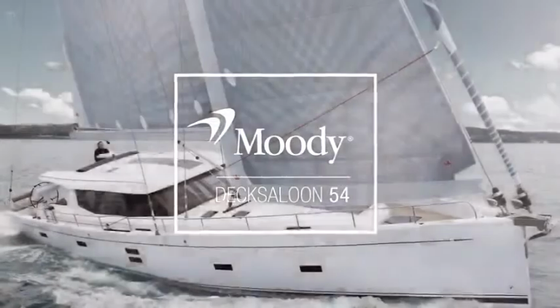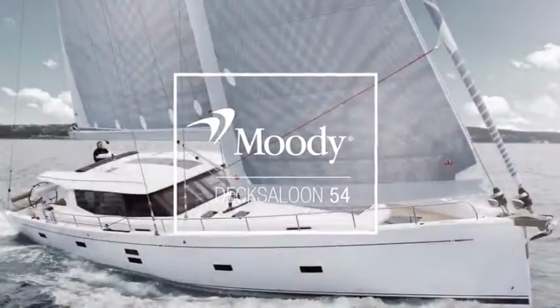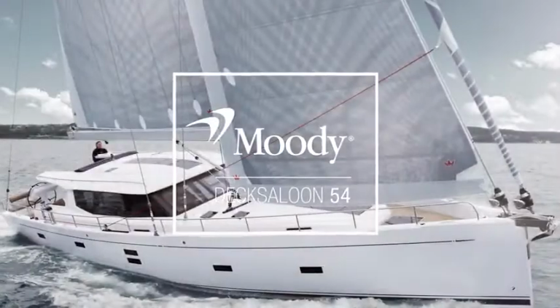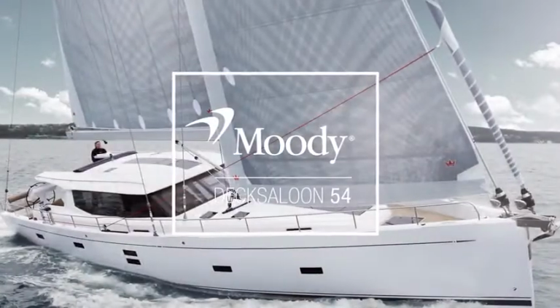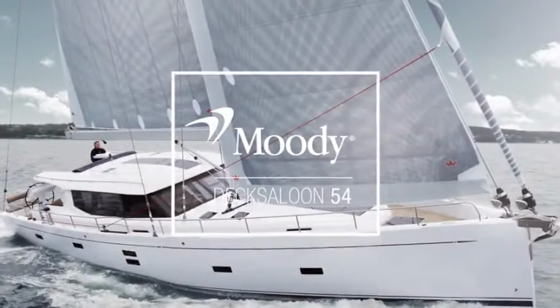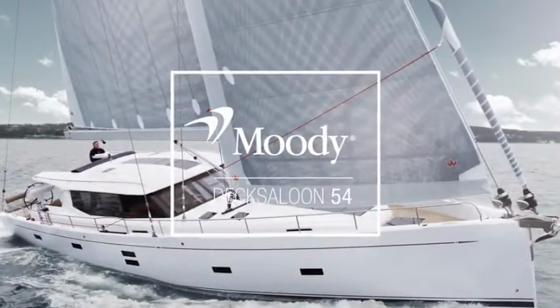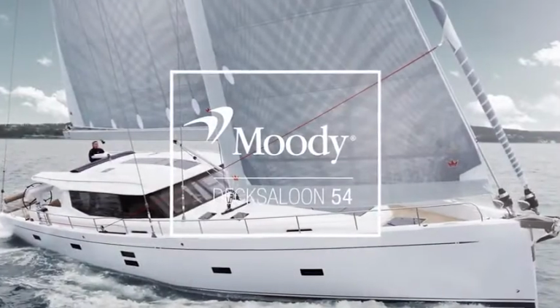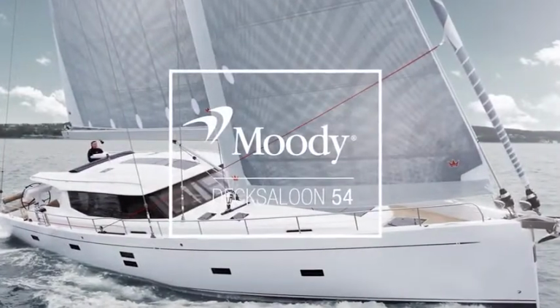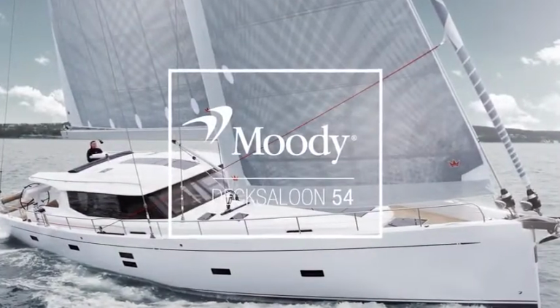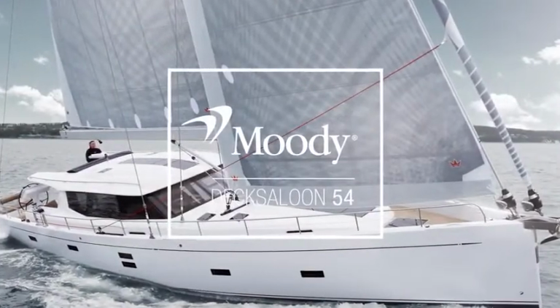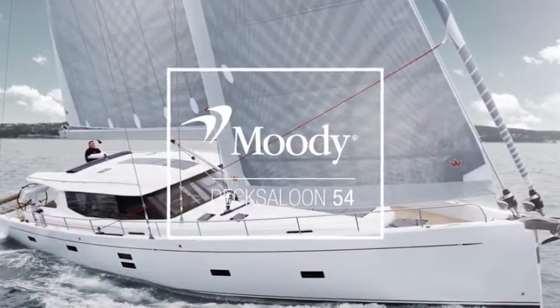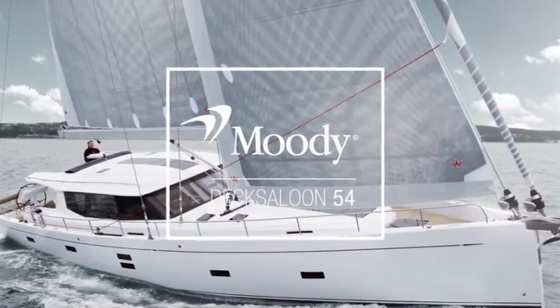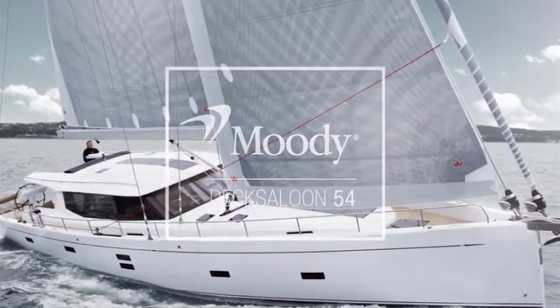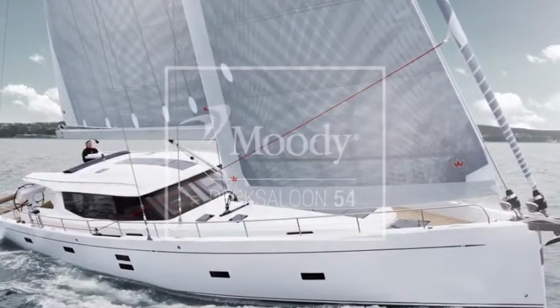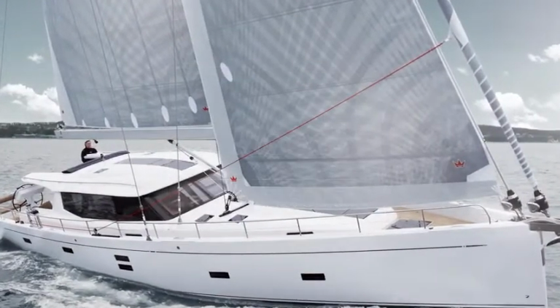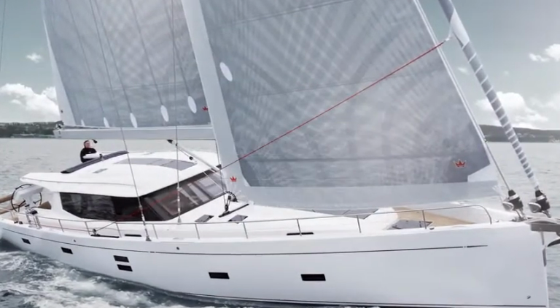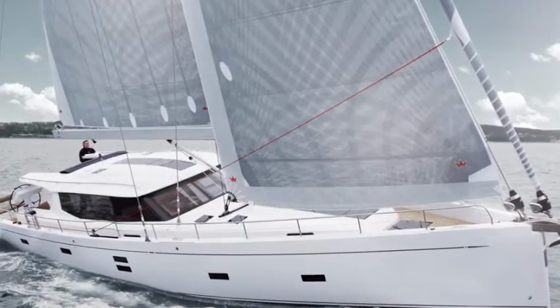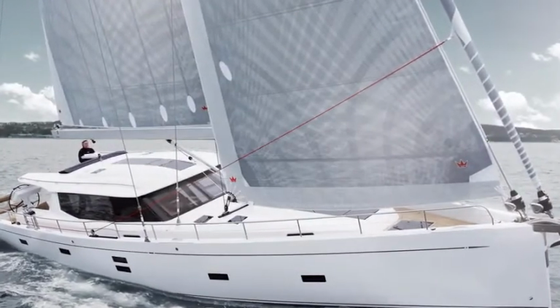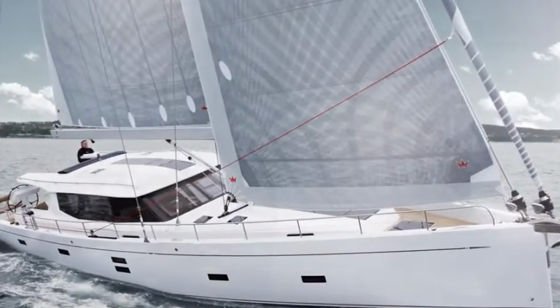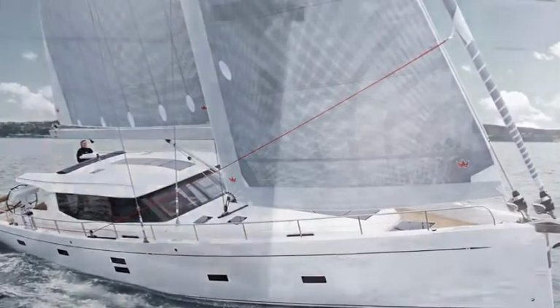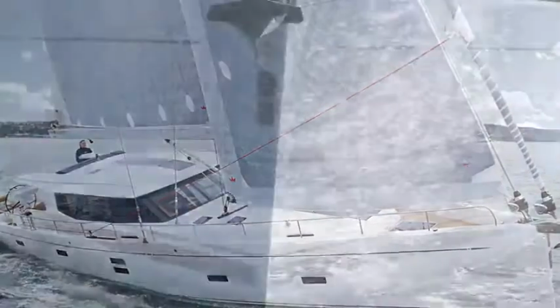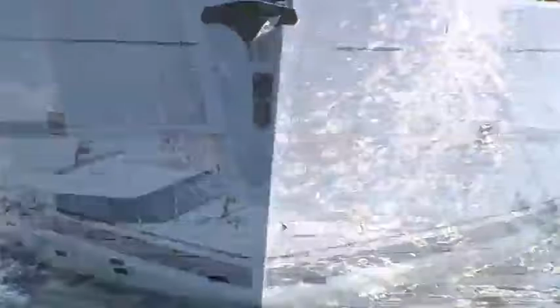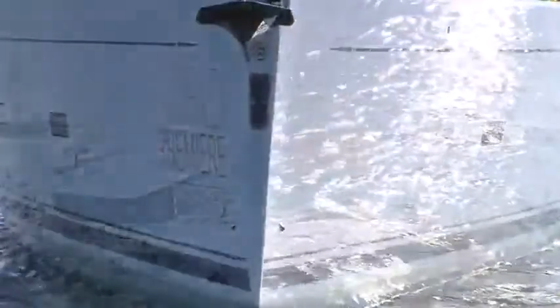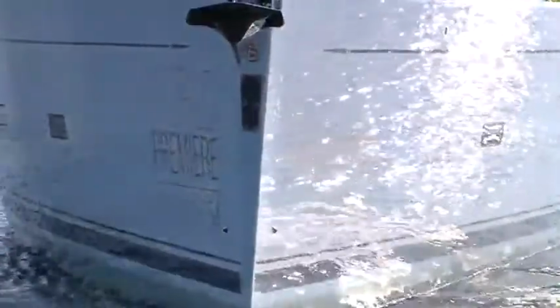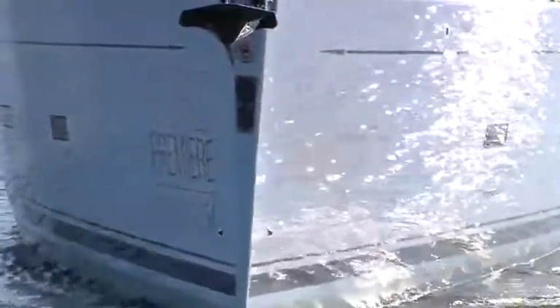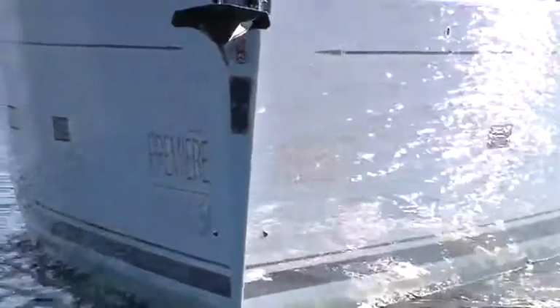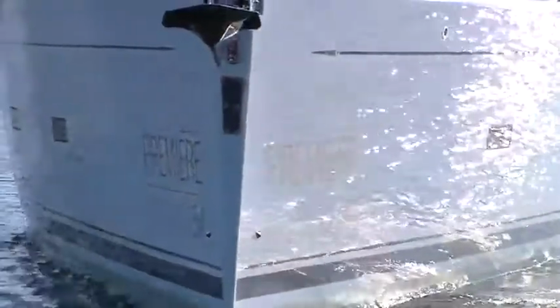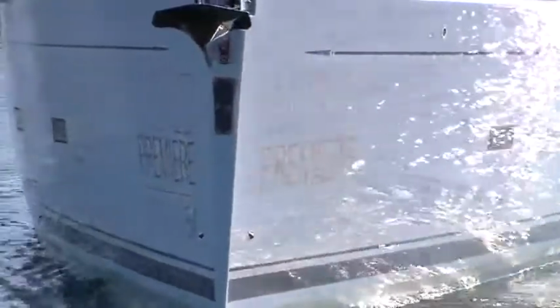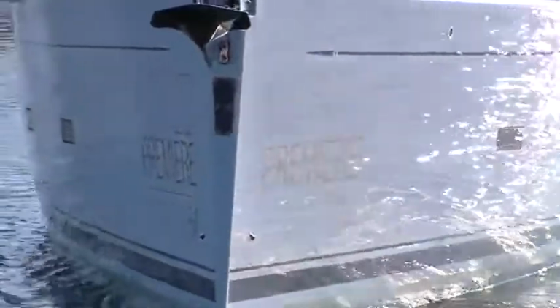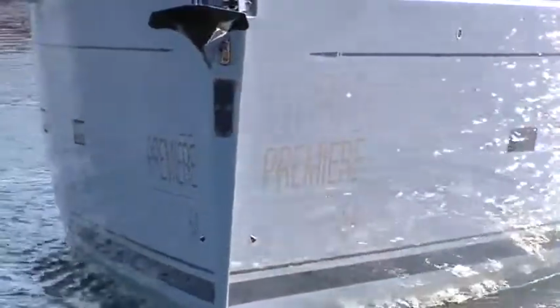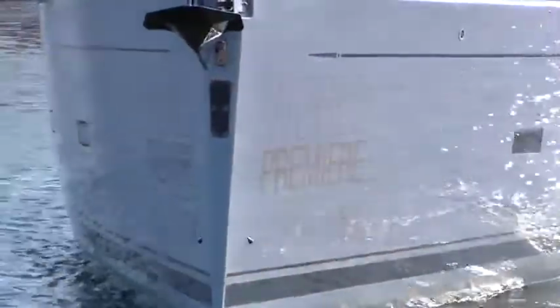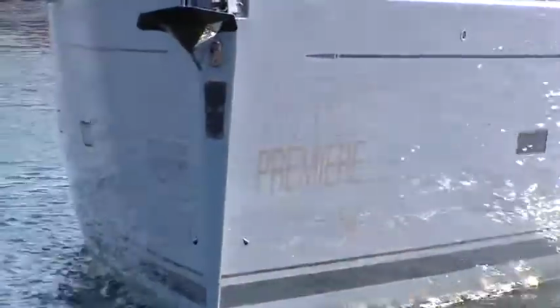Today we are on the Moody 54, which is the brand new Moody, just recently launched. I'm here to explain some features of this nice boat.